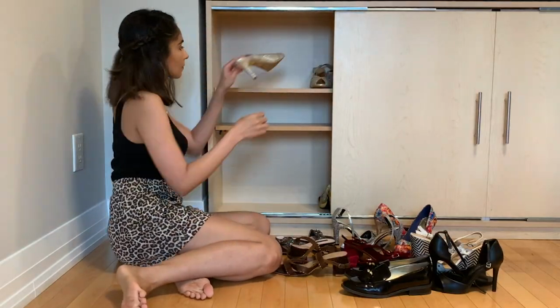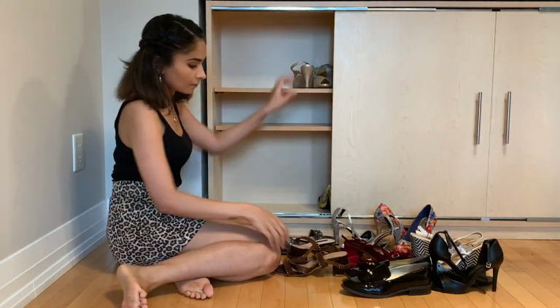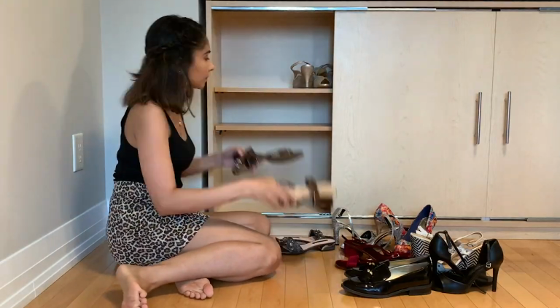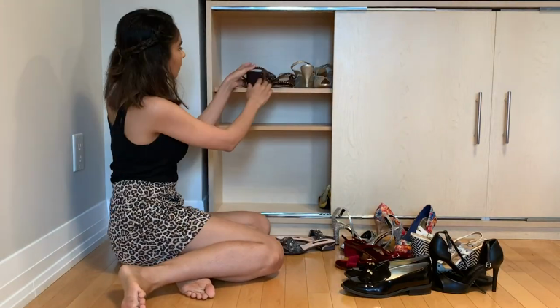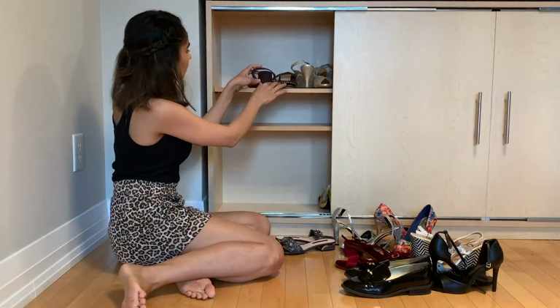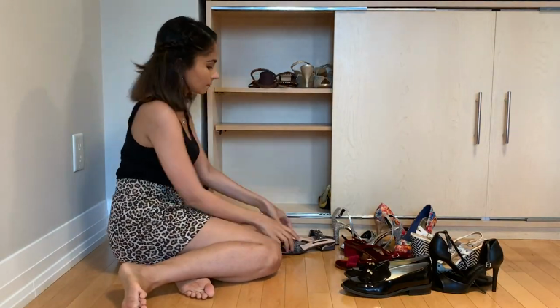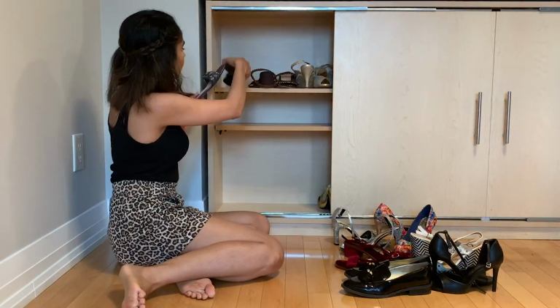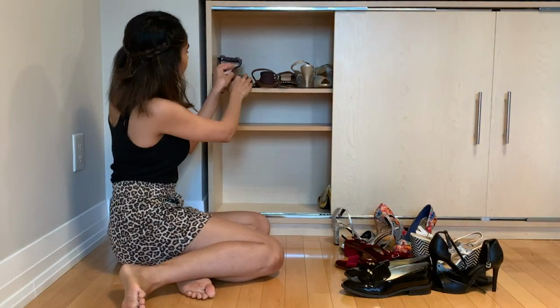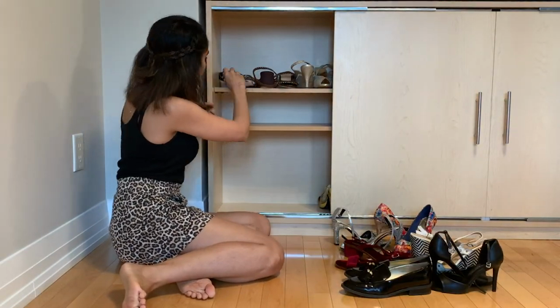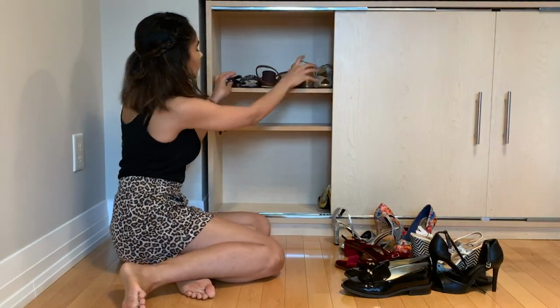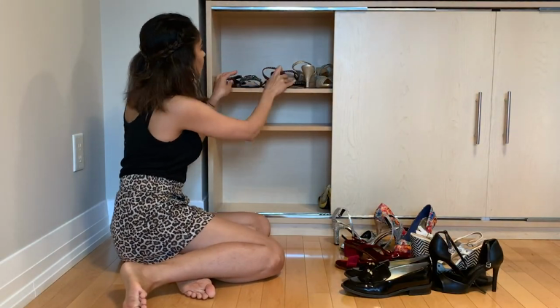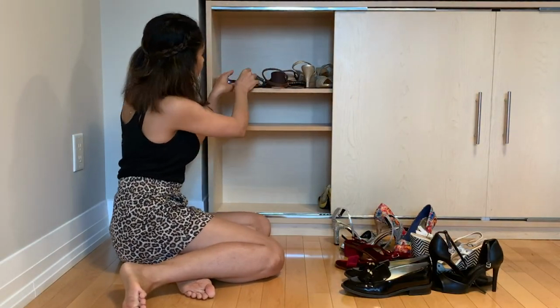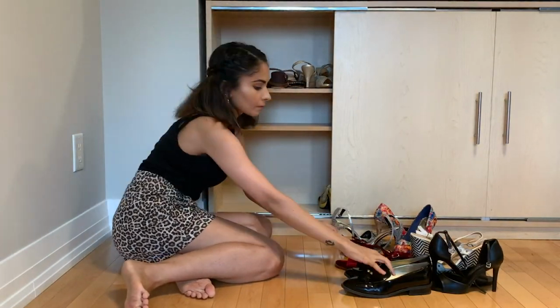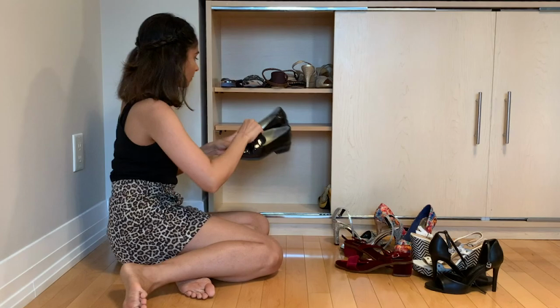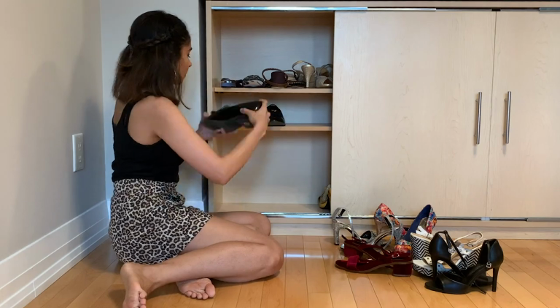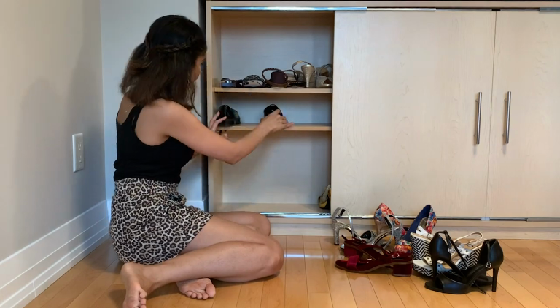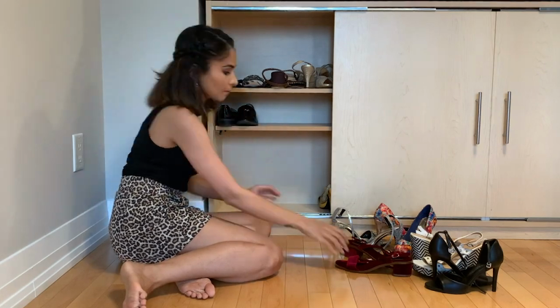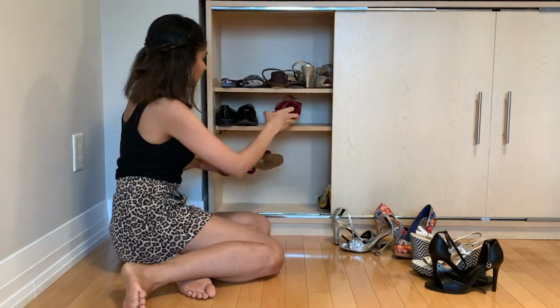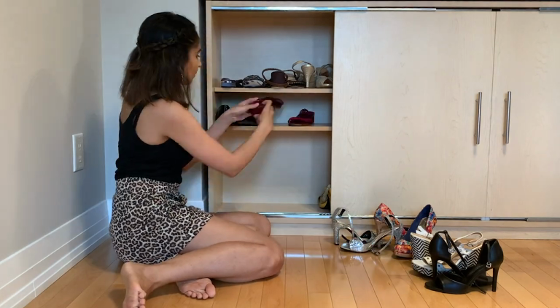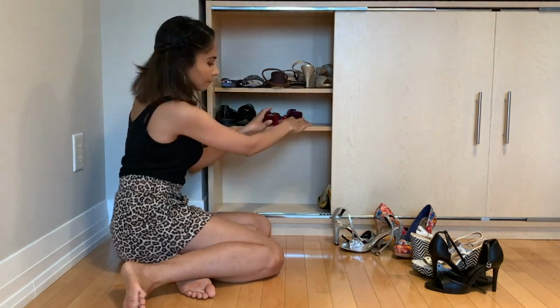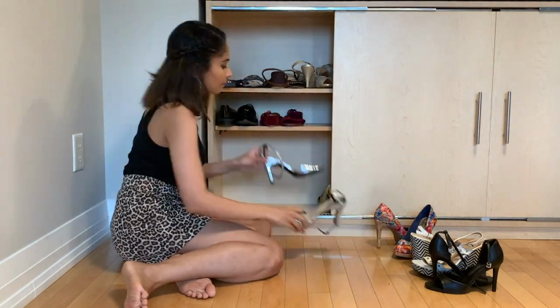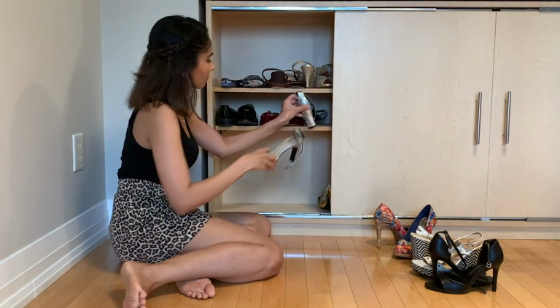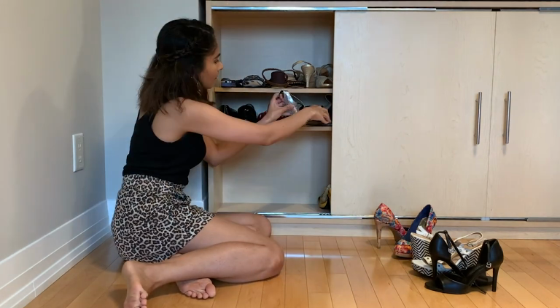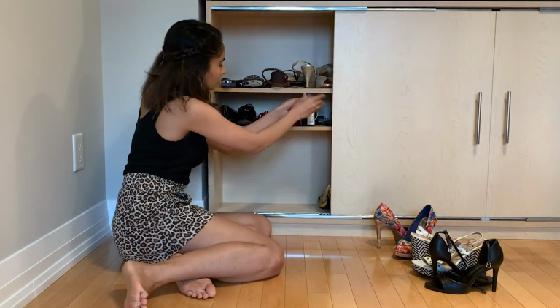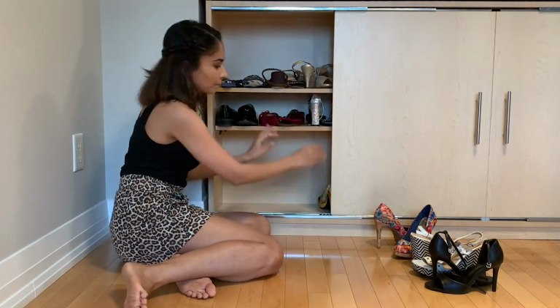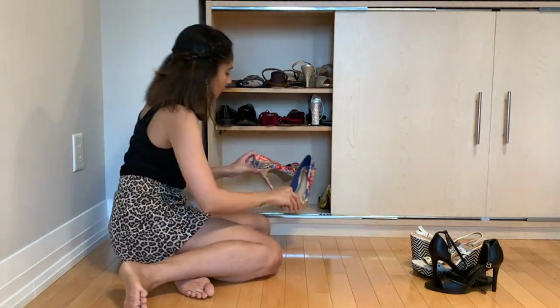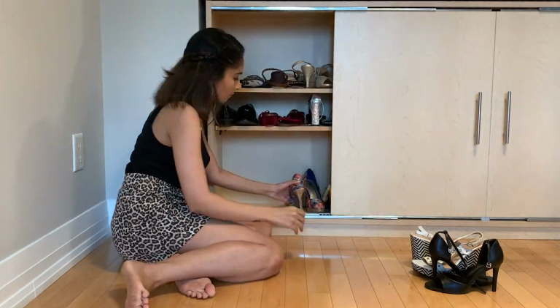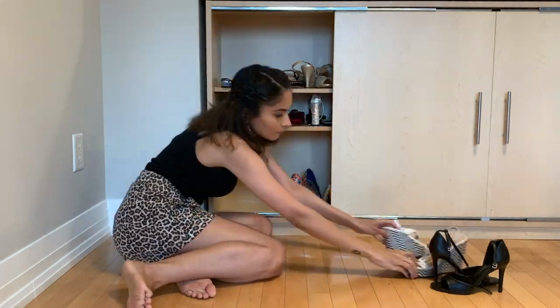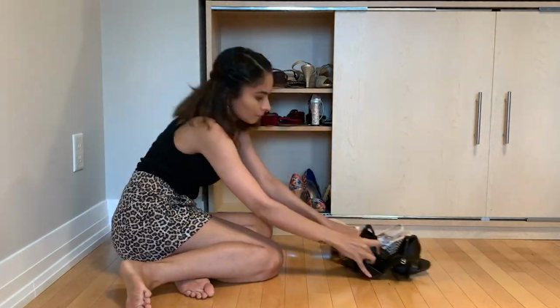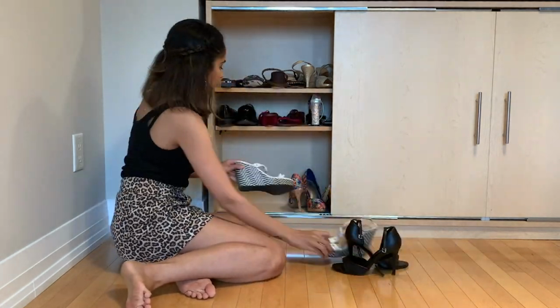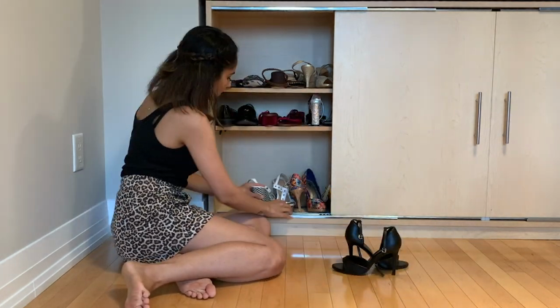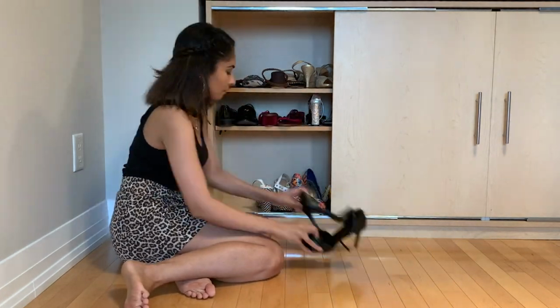I have this cabinet in my living room which was empty, so I'm just going to put all my shoes in here.